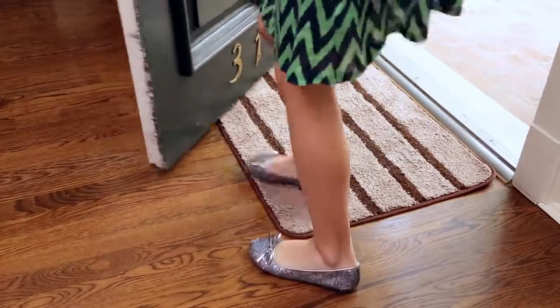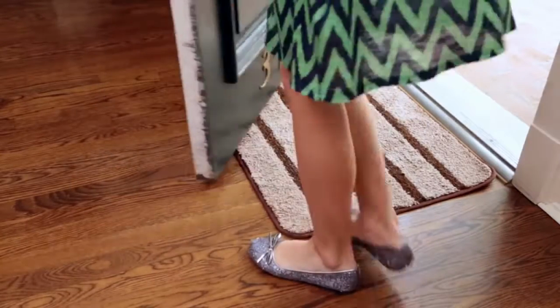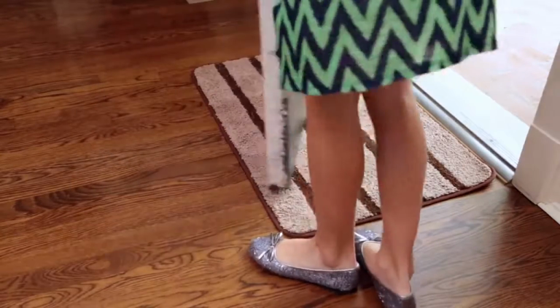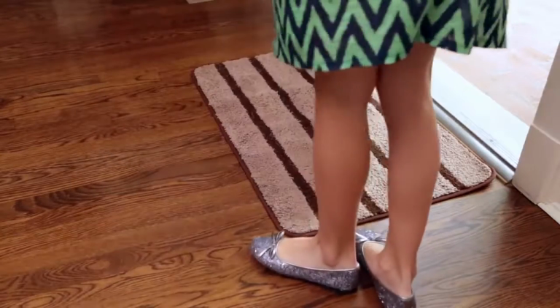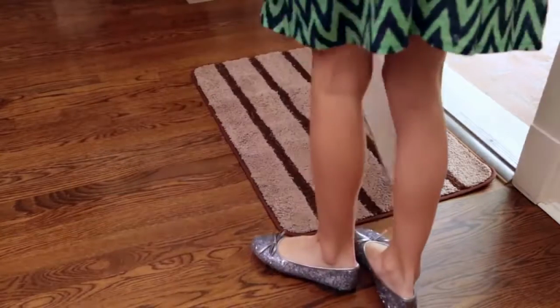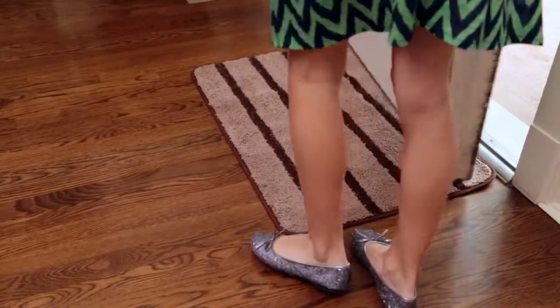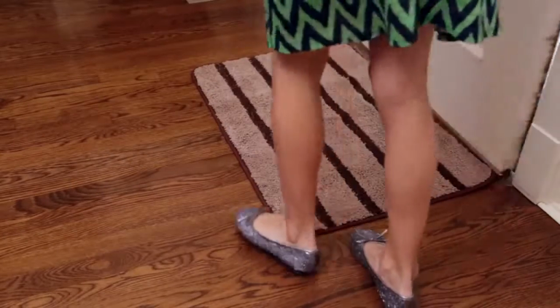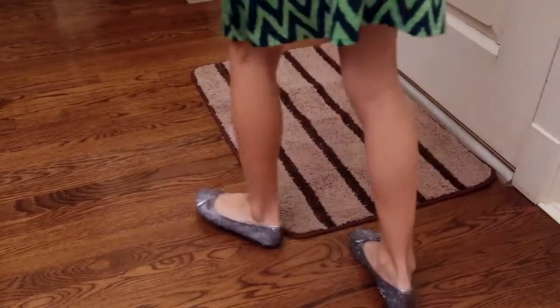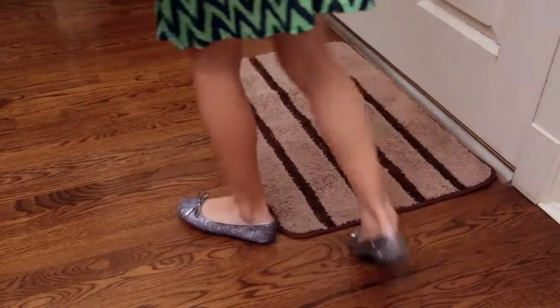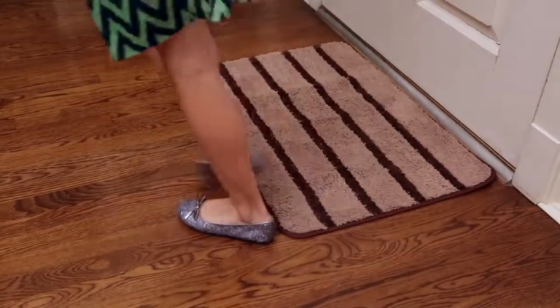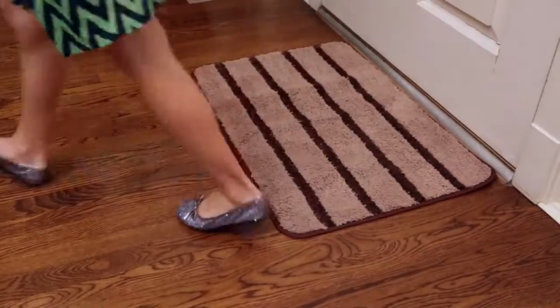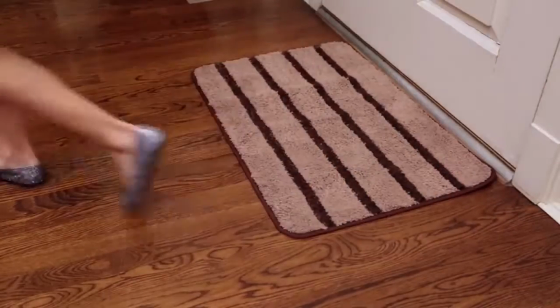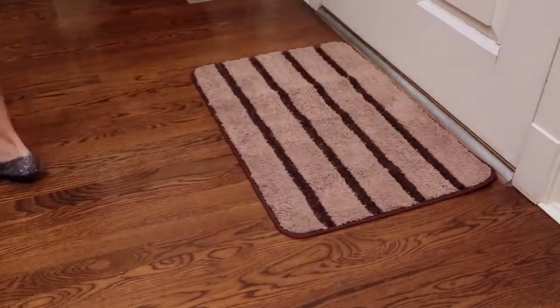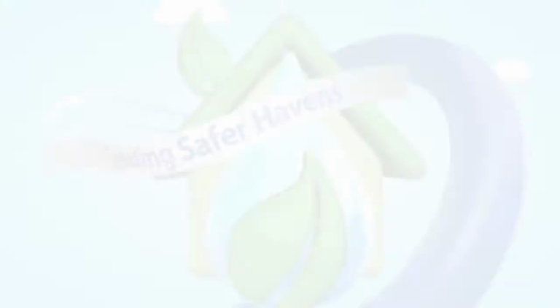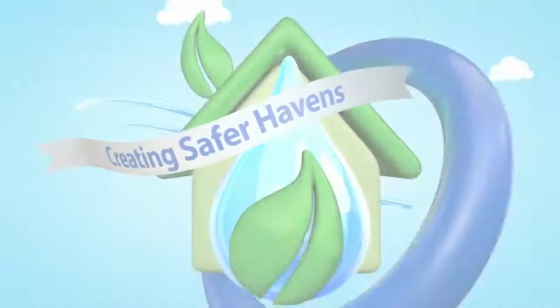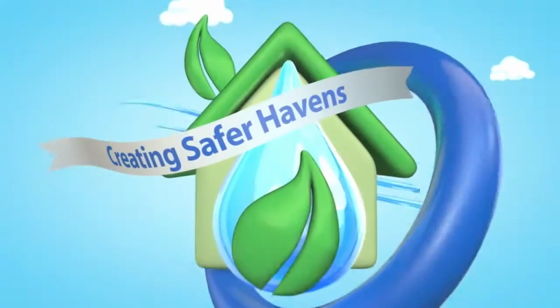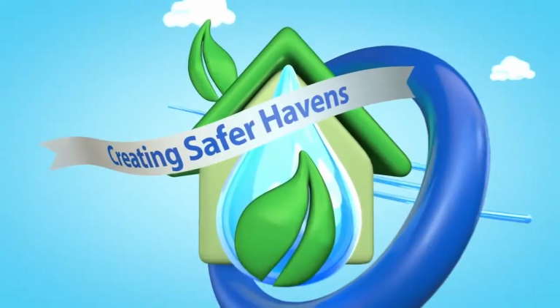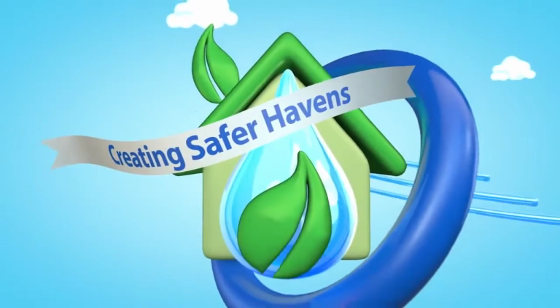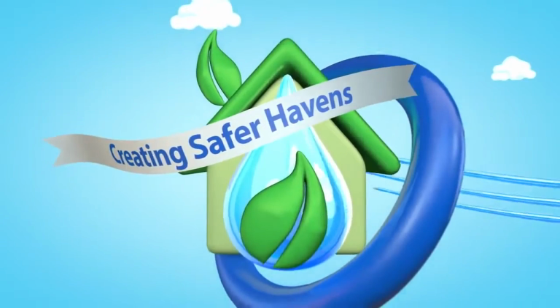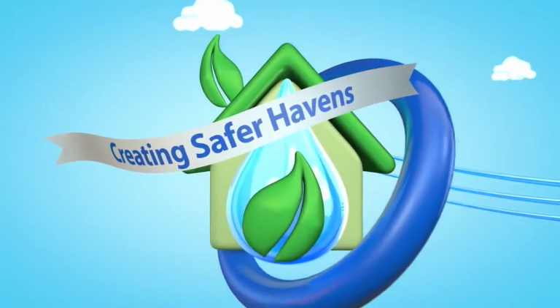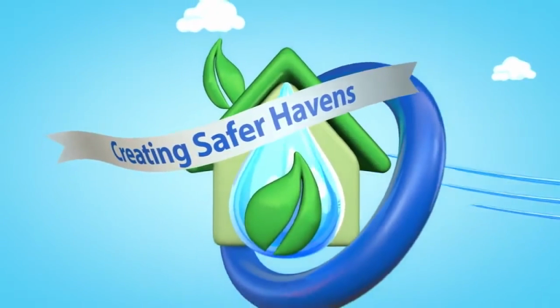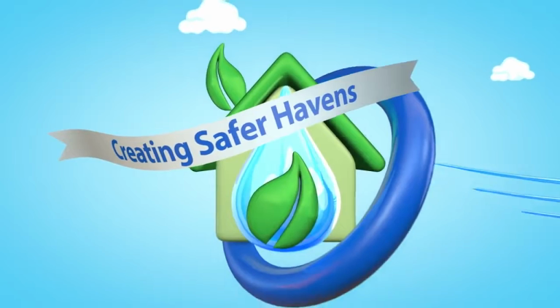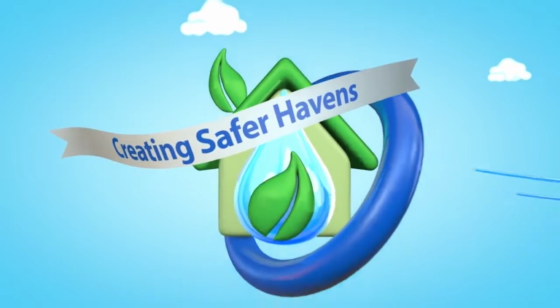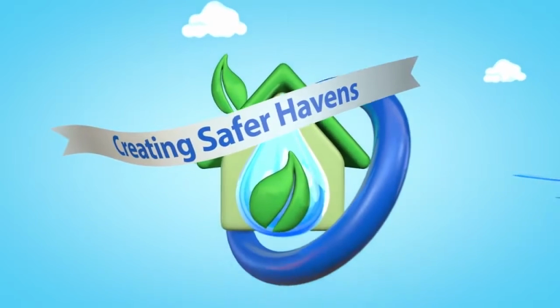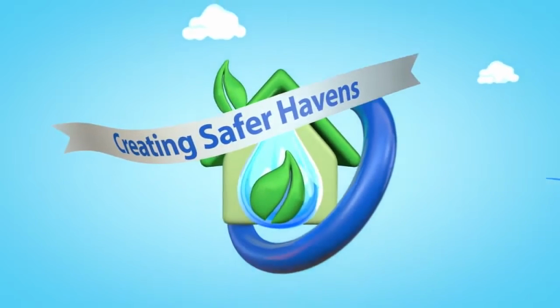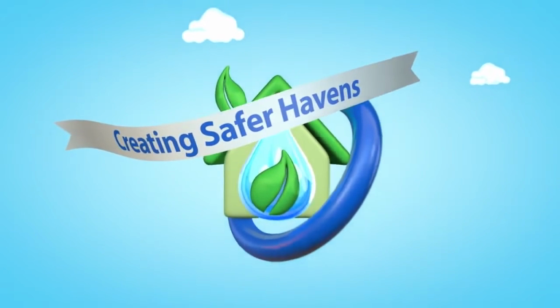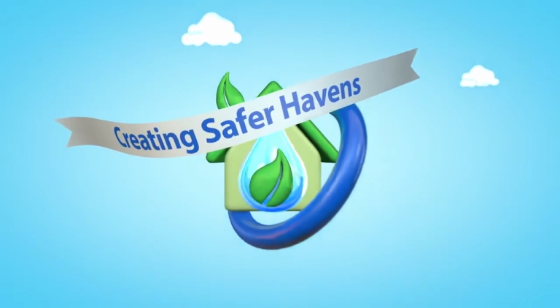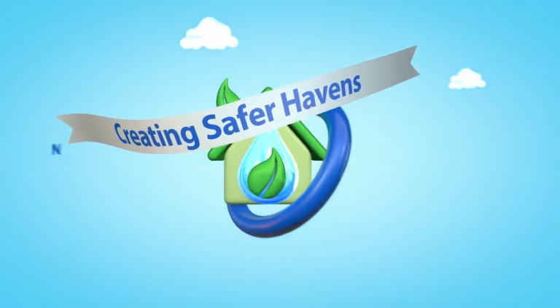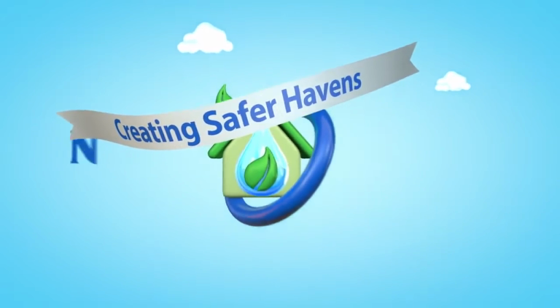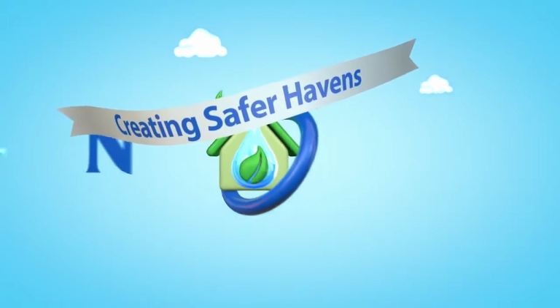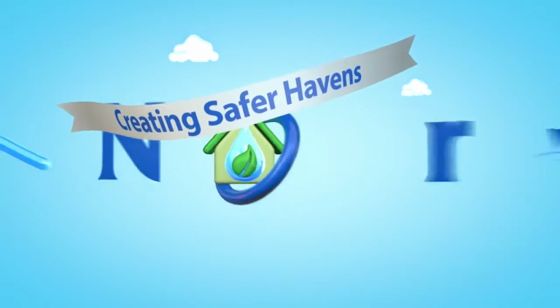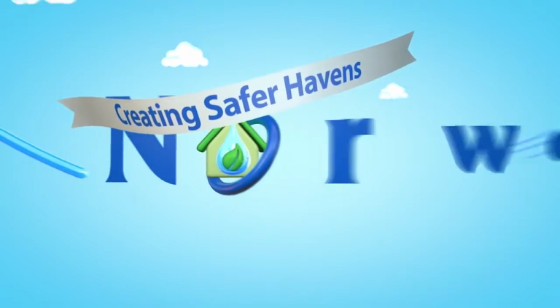The new entry mat by Norwex, creating safer havens one product at a time.